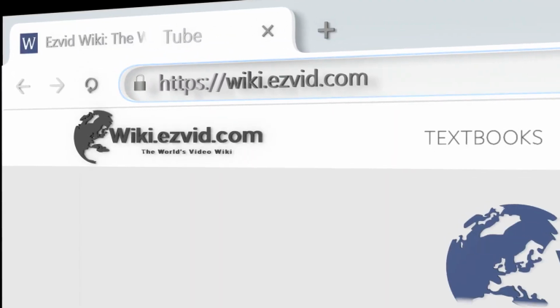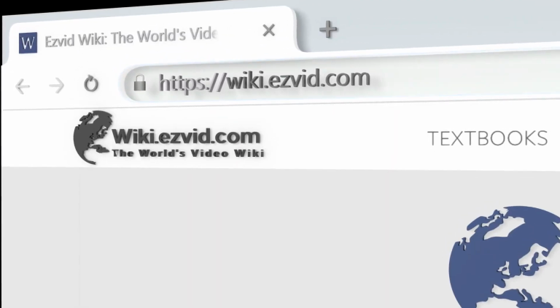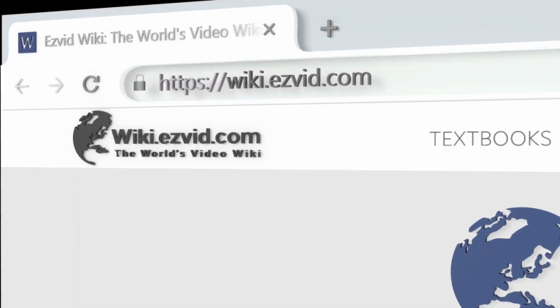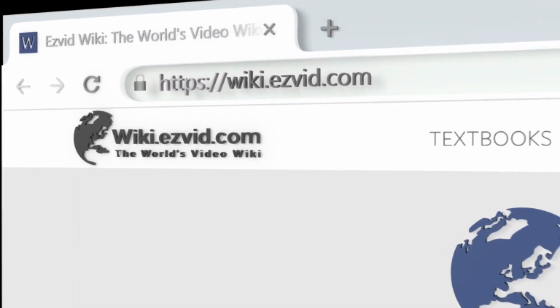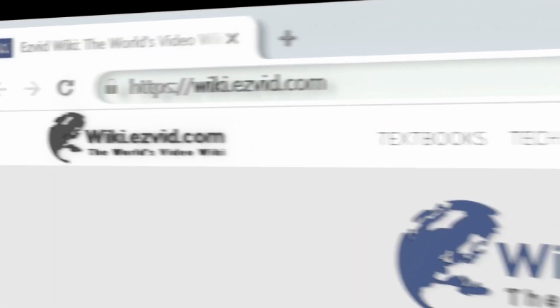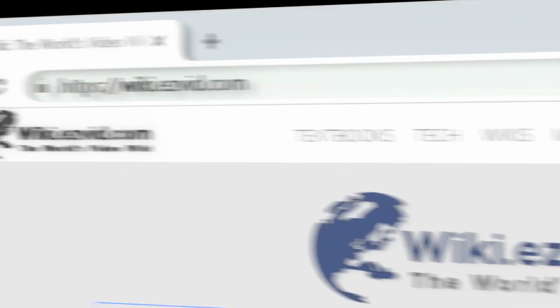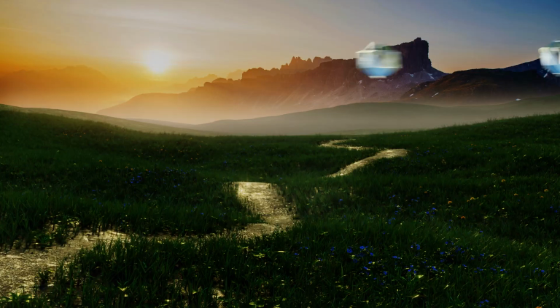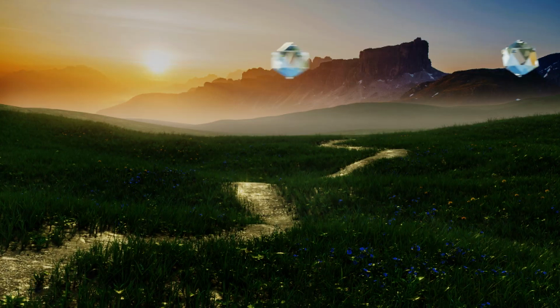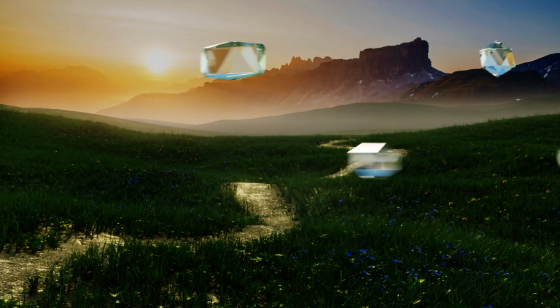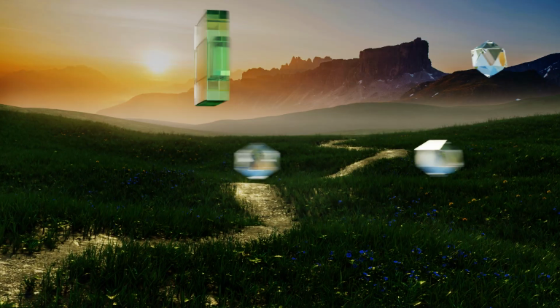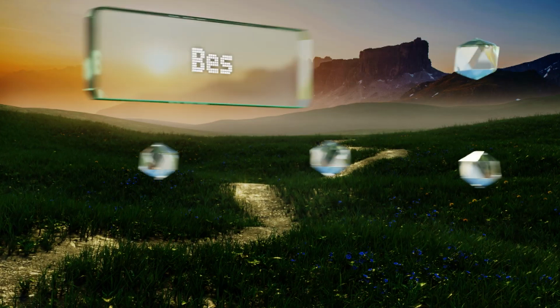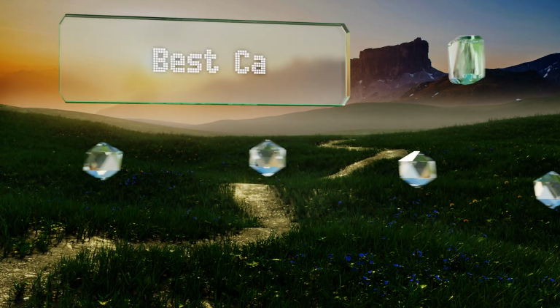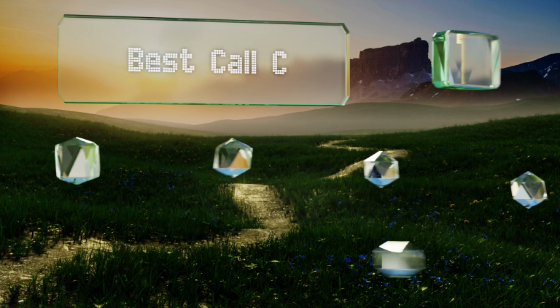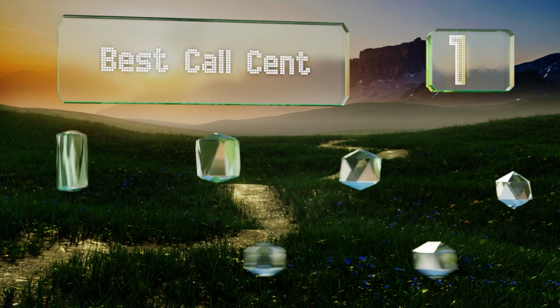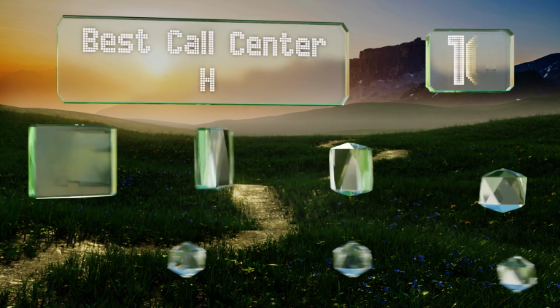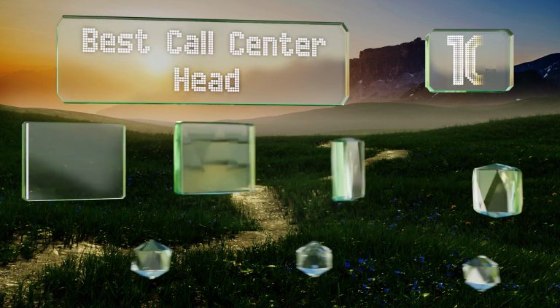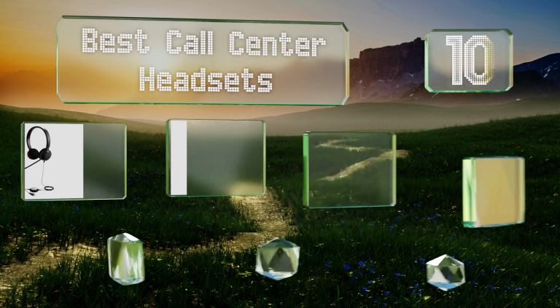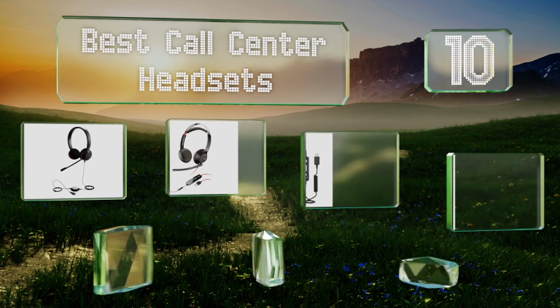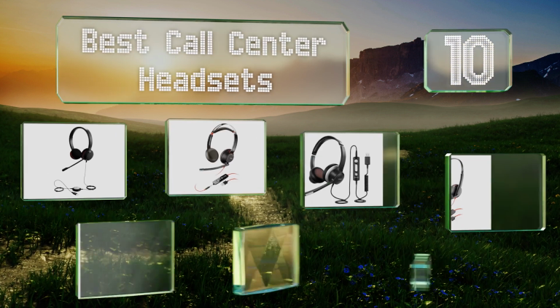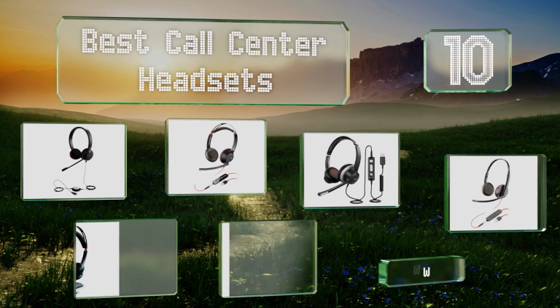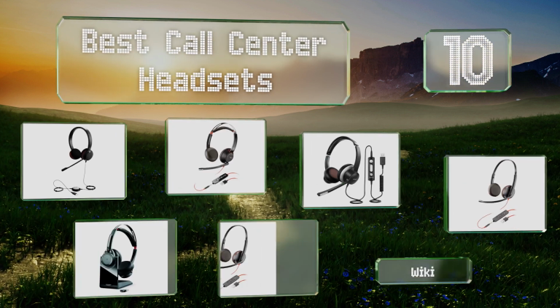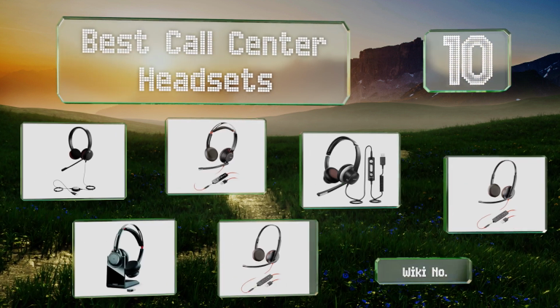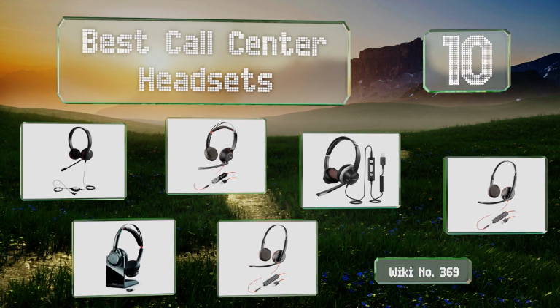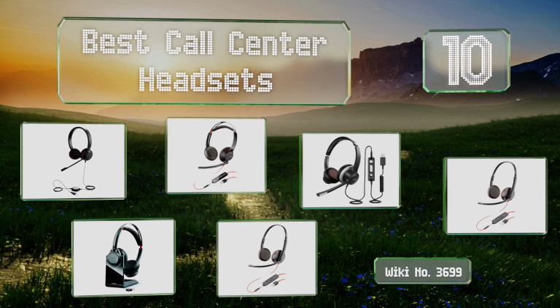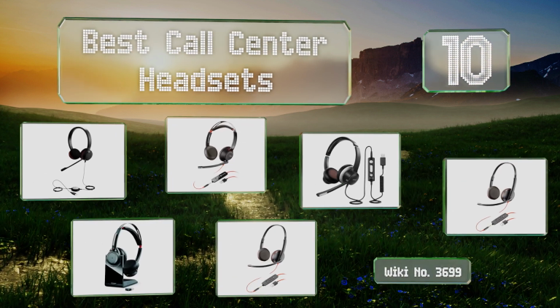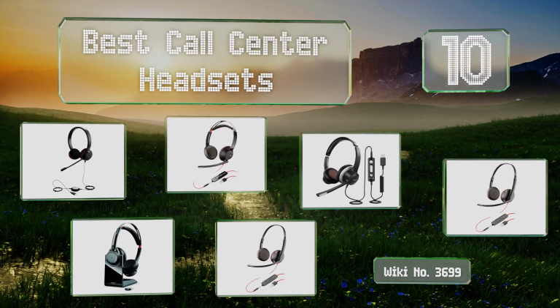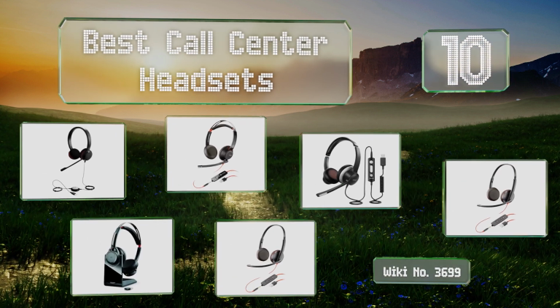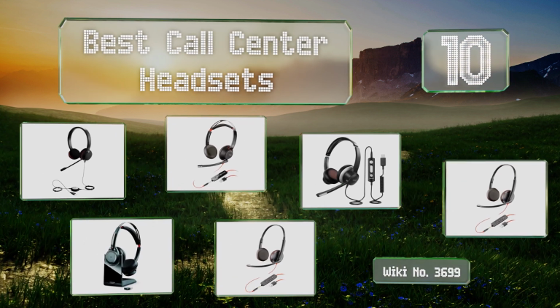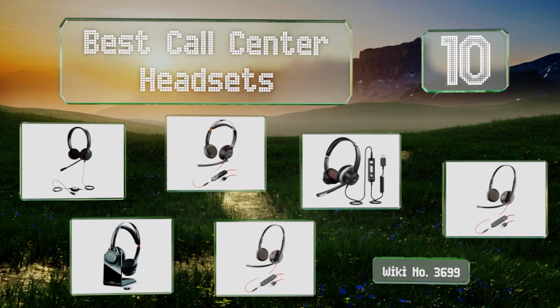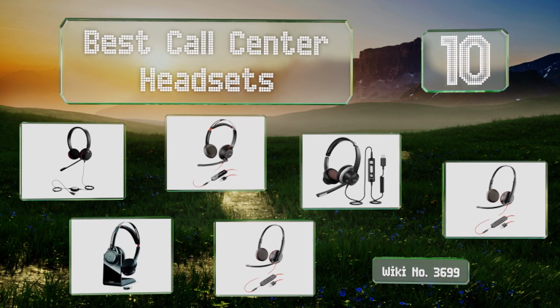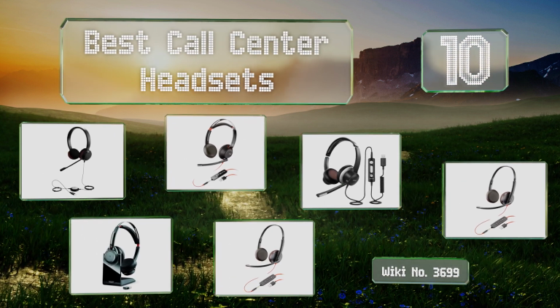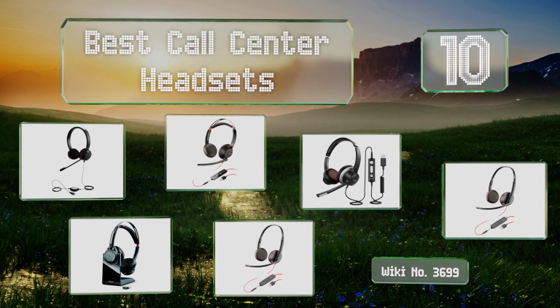EasyVid presents the 10 best call center headsets. Let's get started with the list.